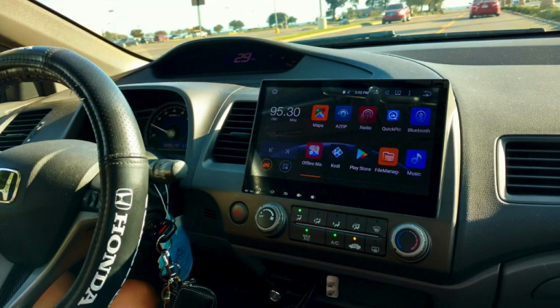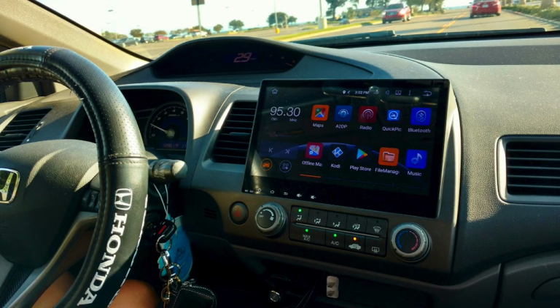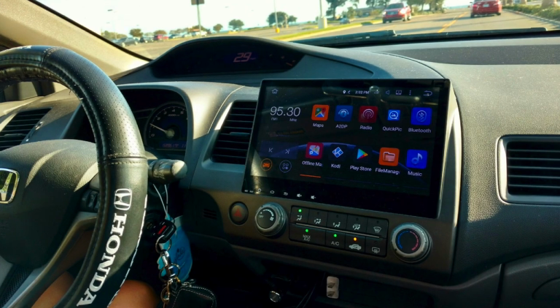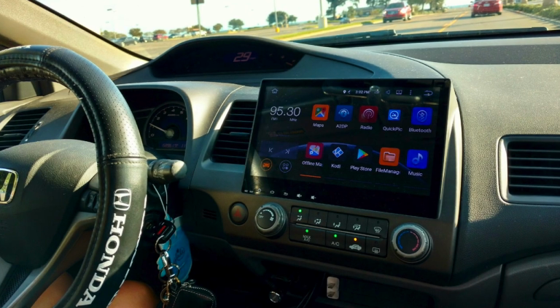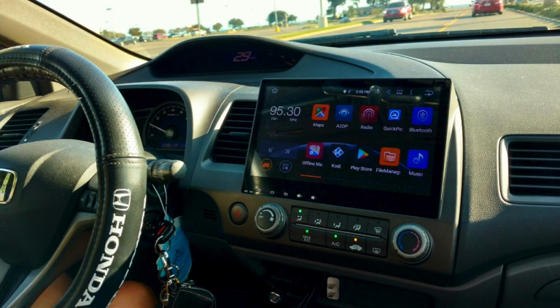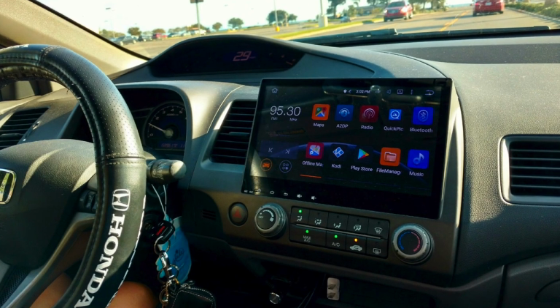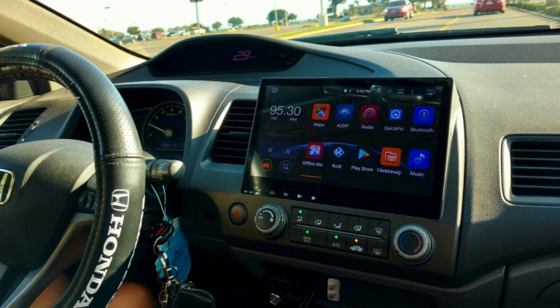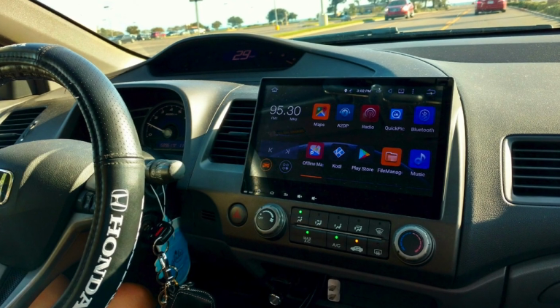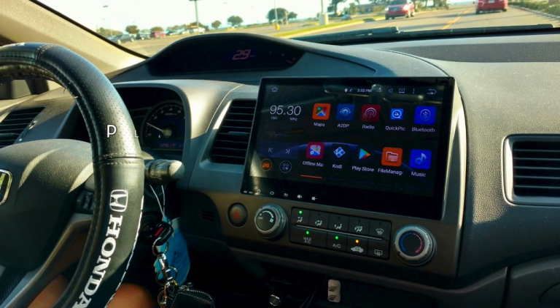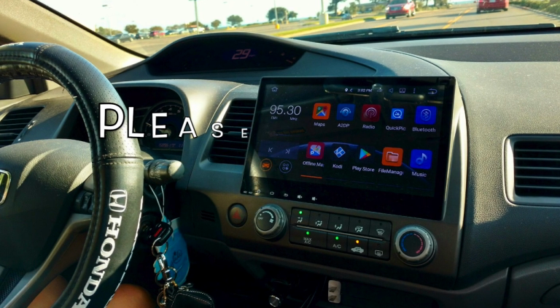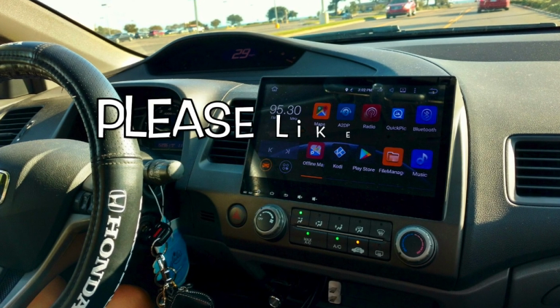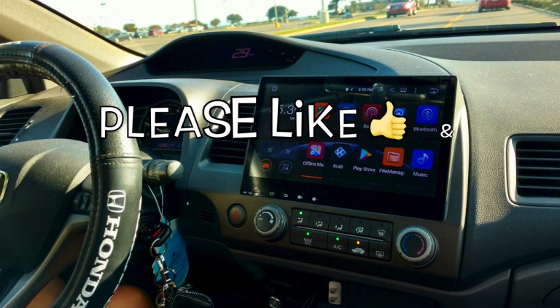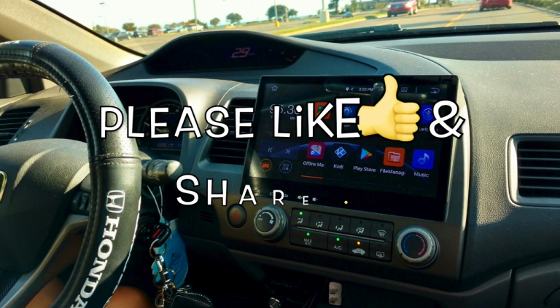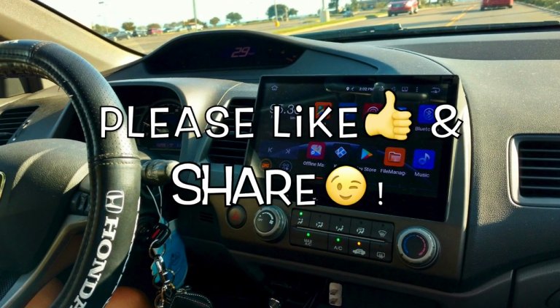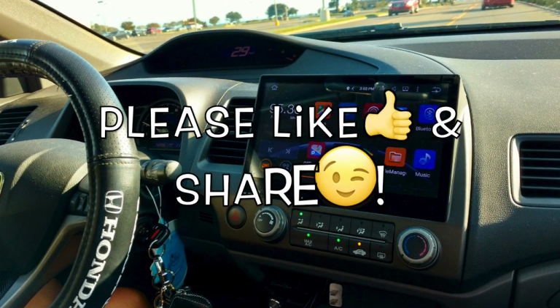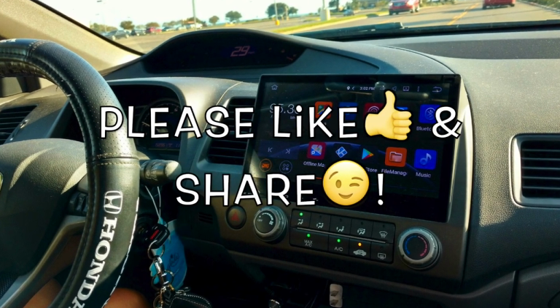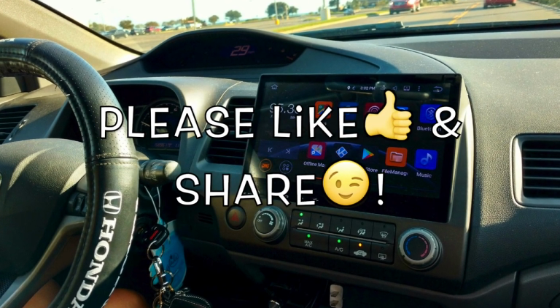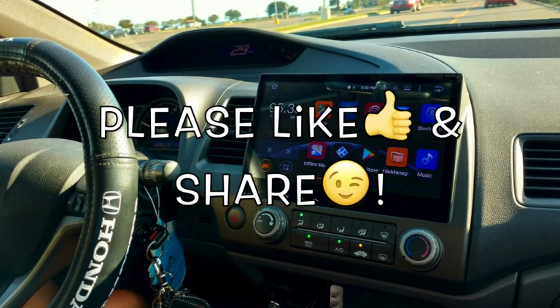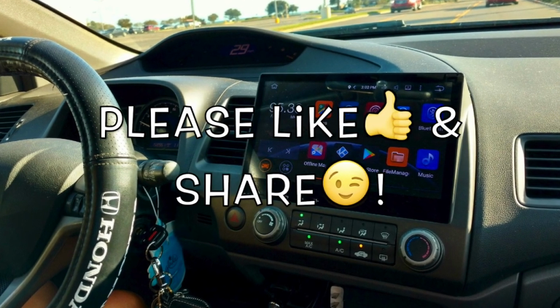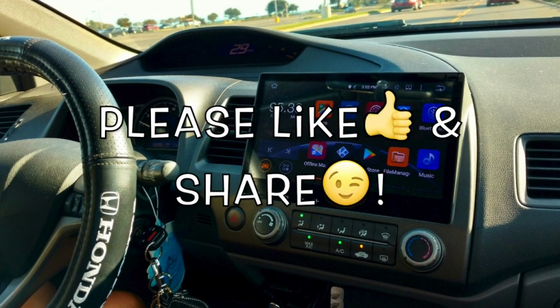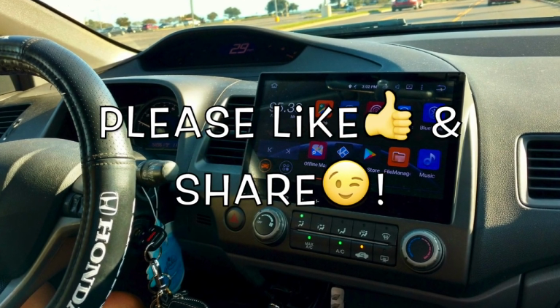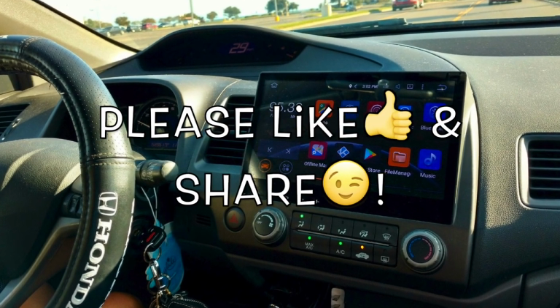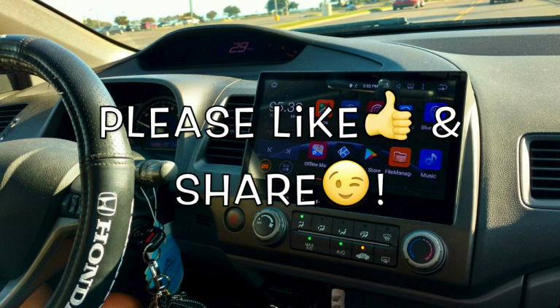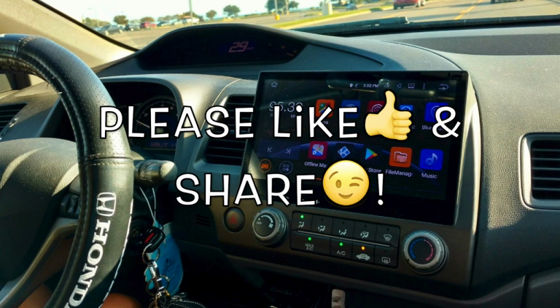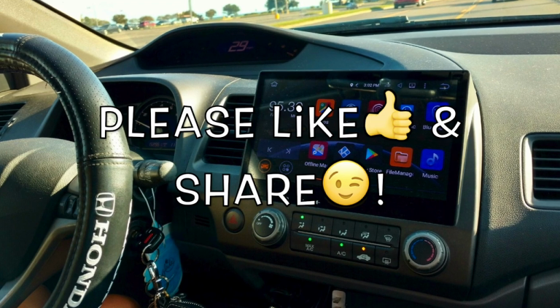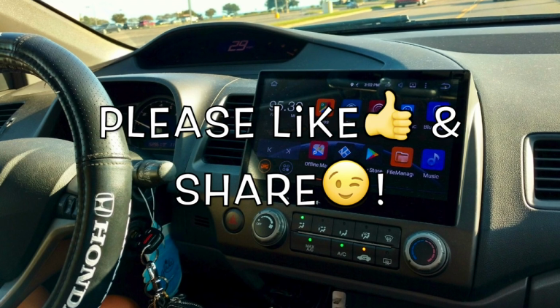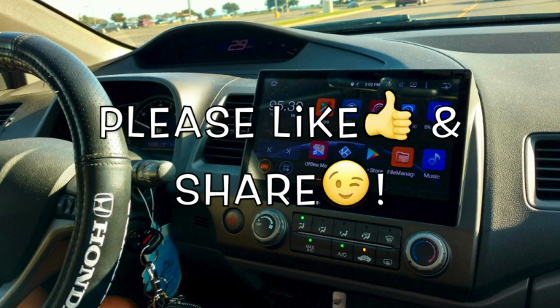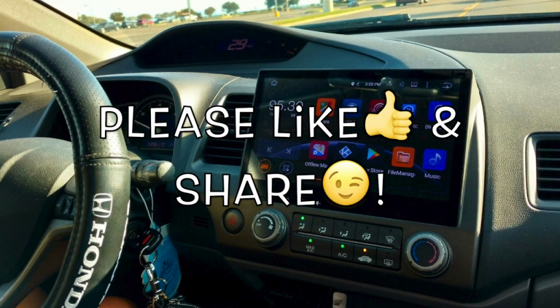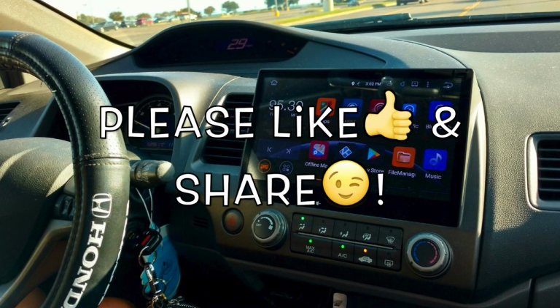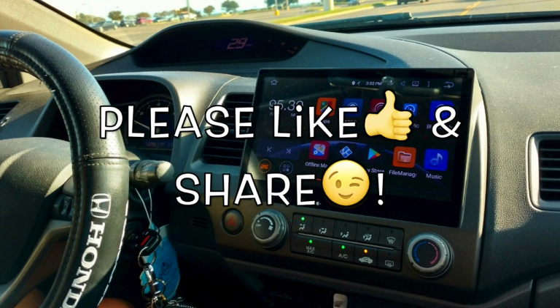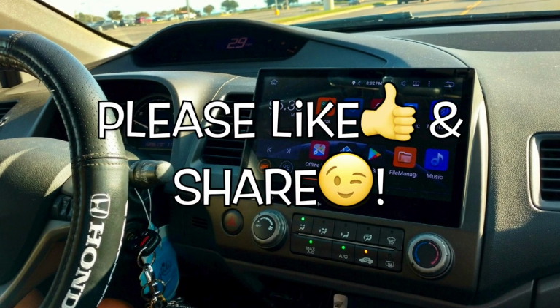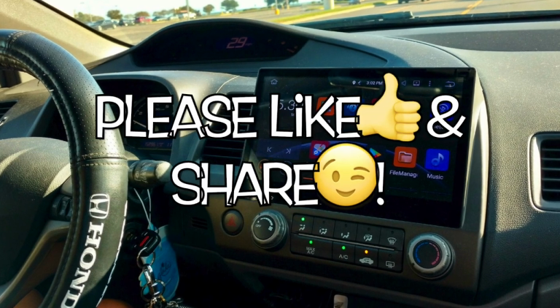Hi, what's up YouTube? In today's video I'm gonna give you a little insight as to some updates that I've done on a Honda Civic.